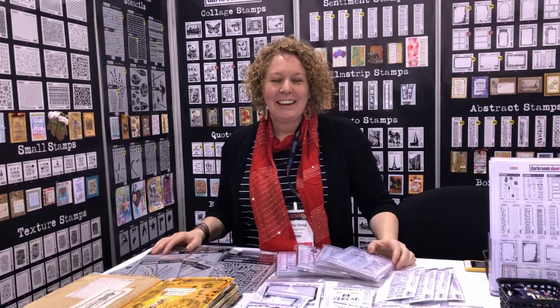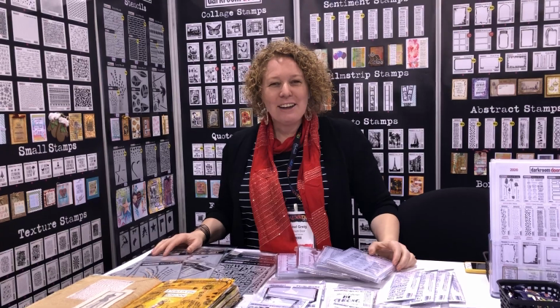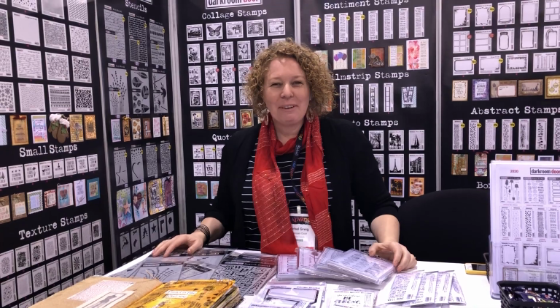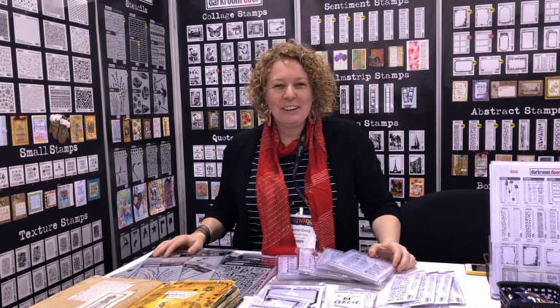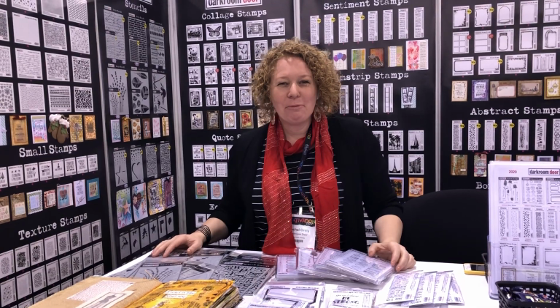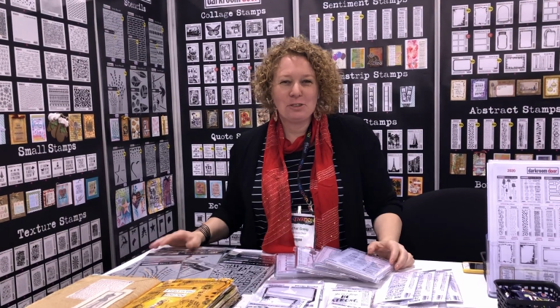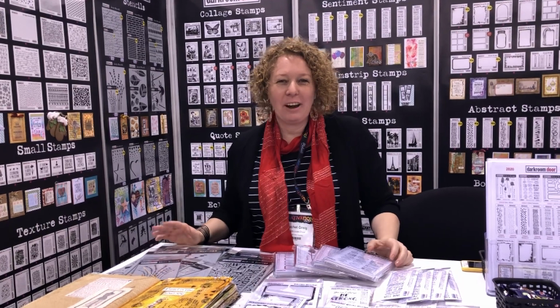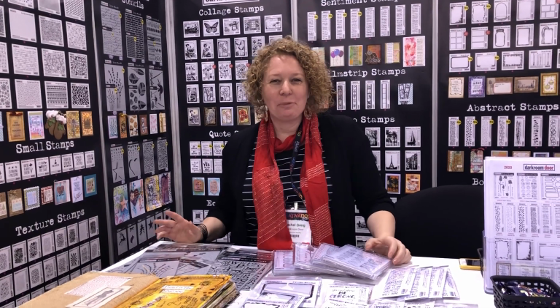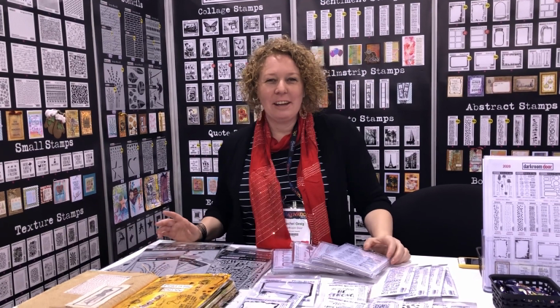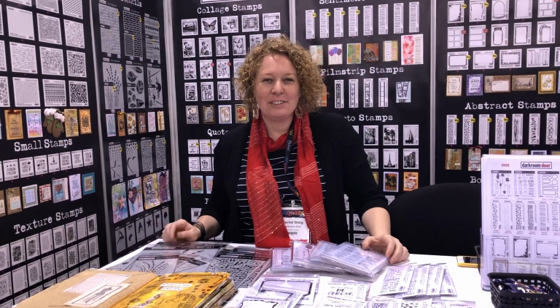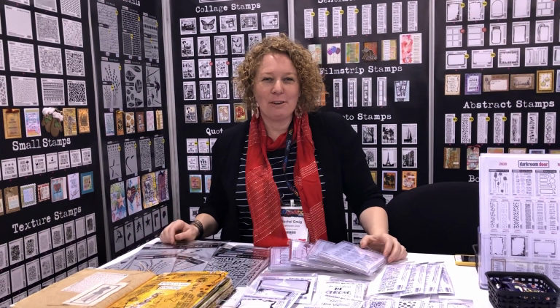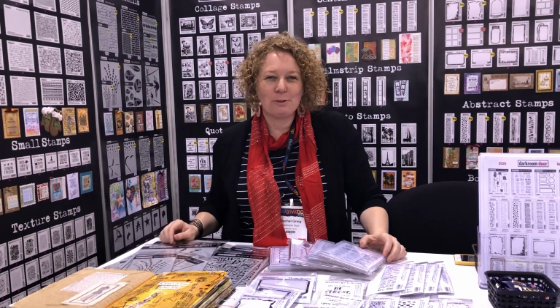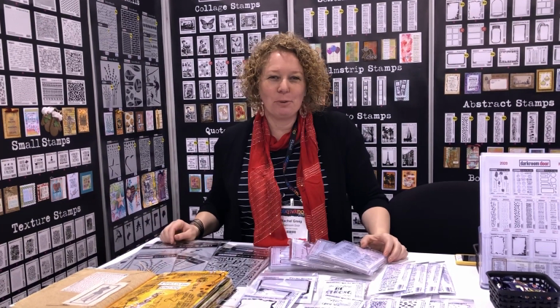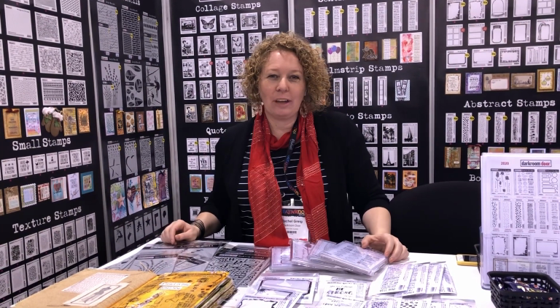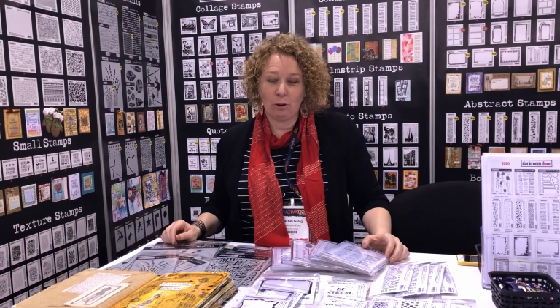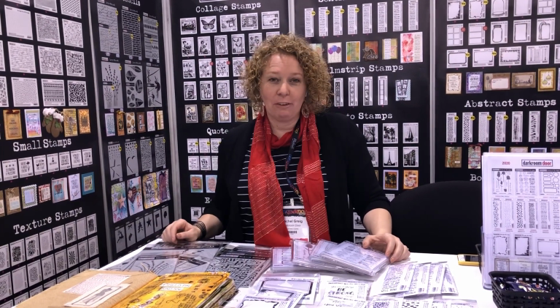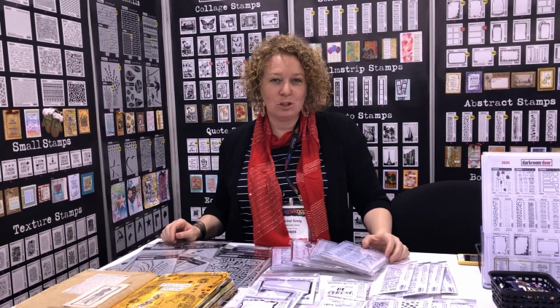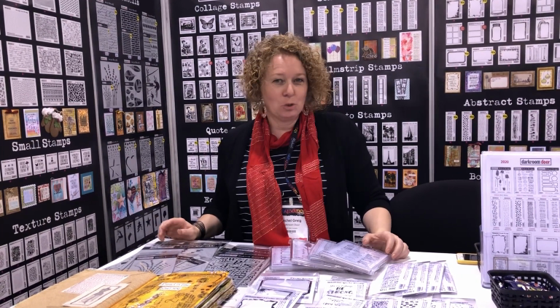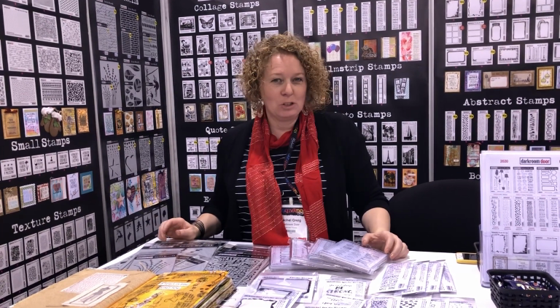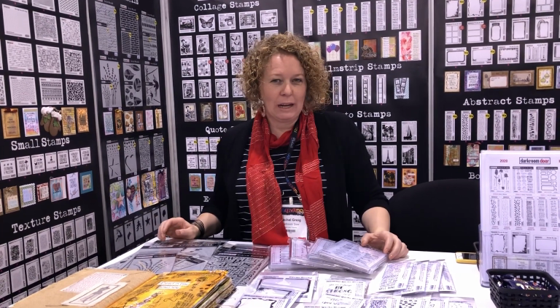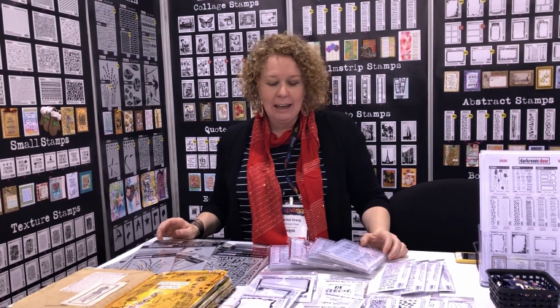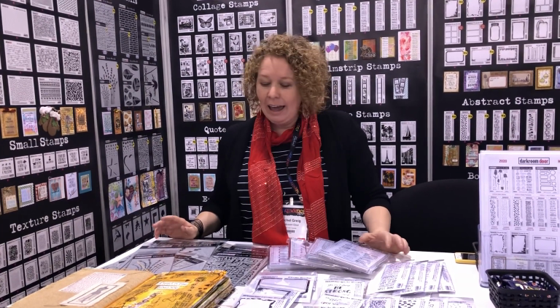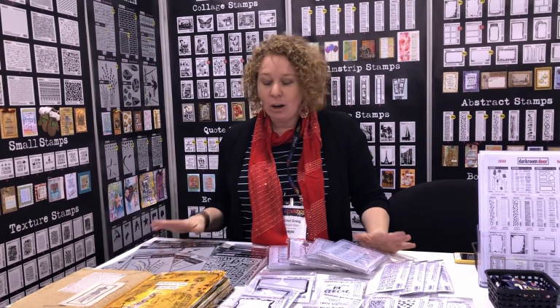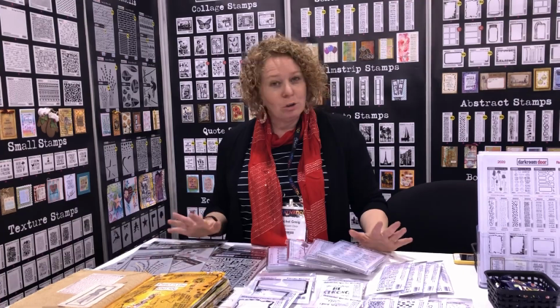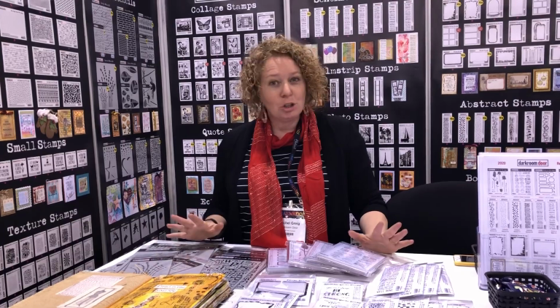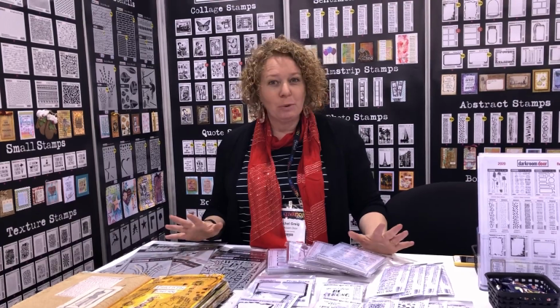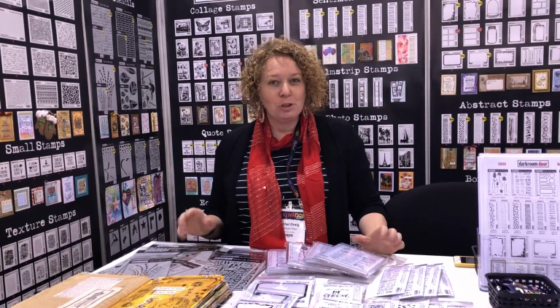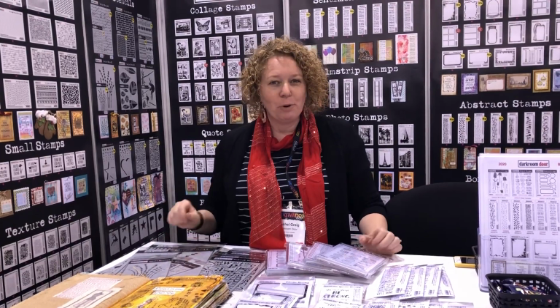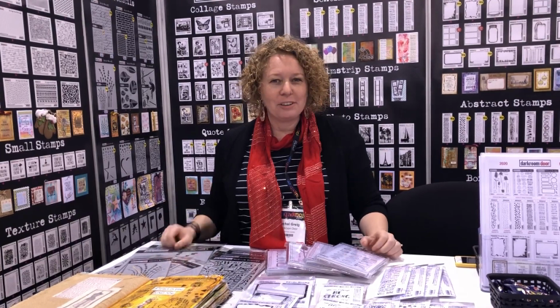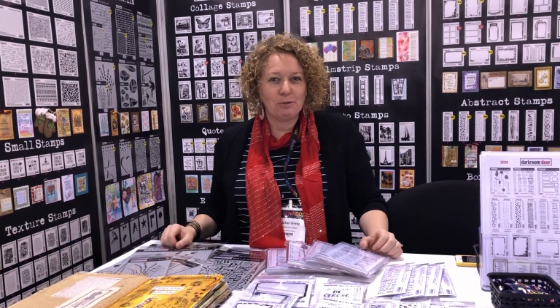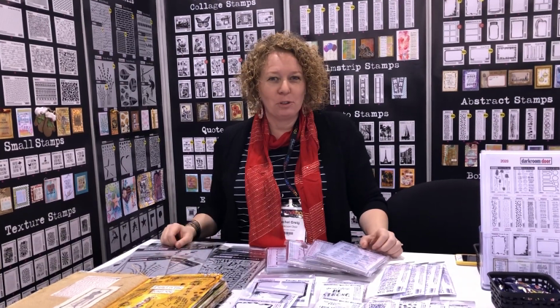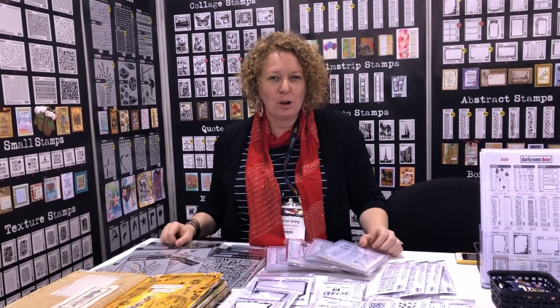Hey everyone, I'm Rachel Gregg and we're here at the Dark Indoor booth at Creatovation 2020 and I want to show you our new products for the show.